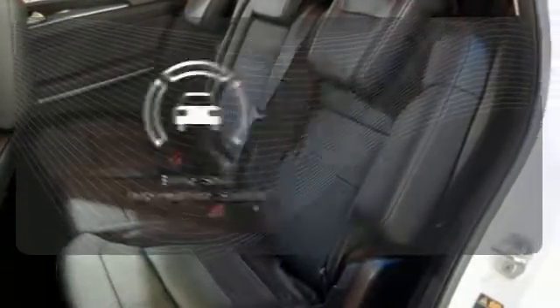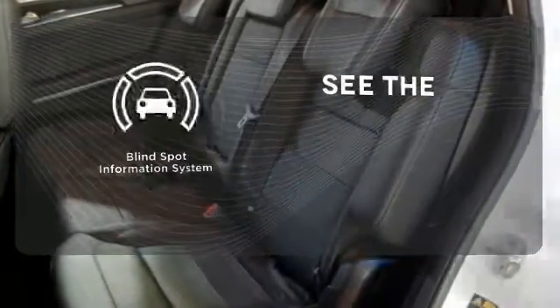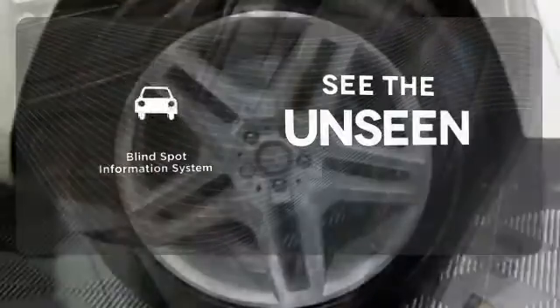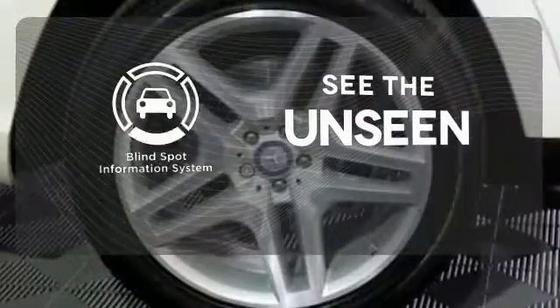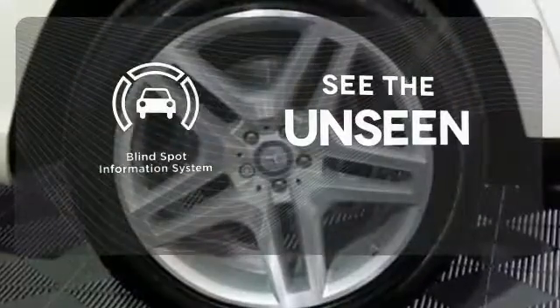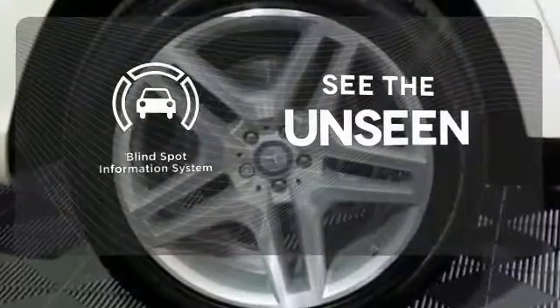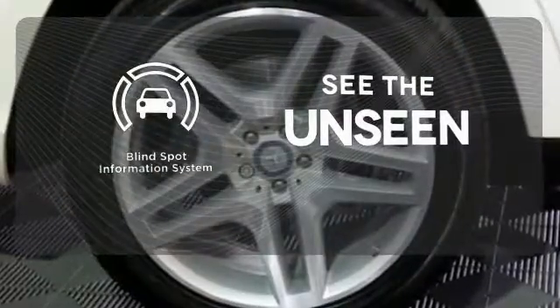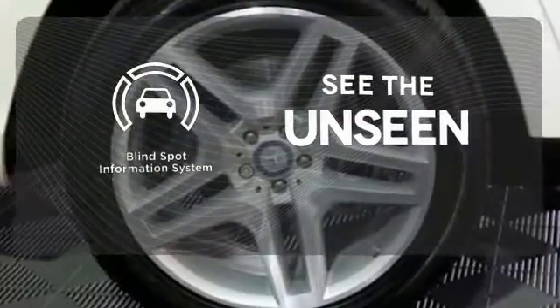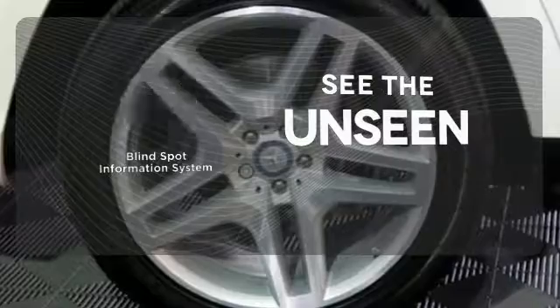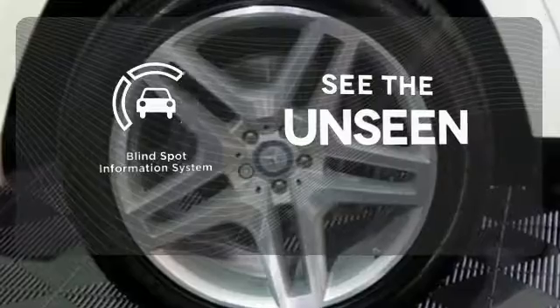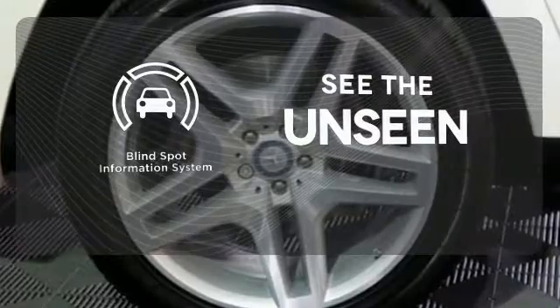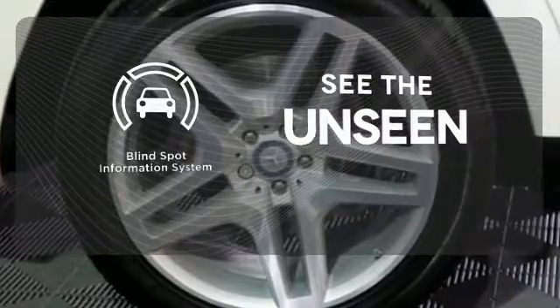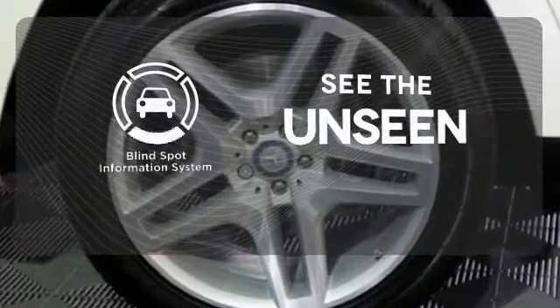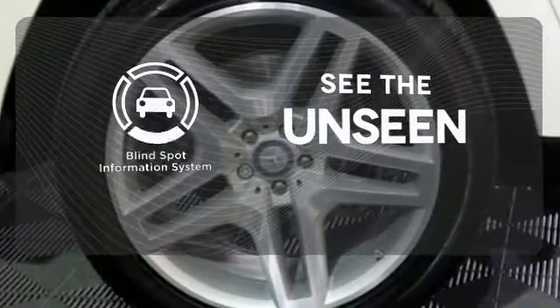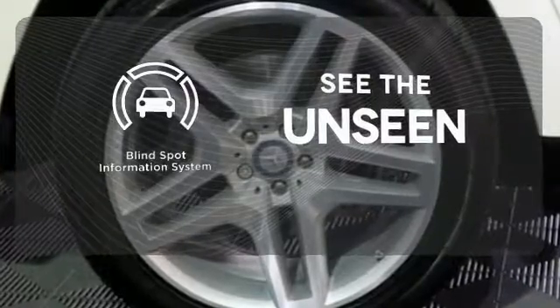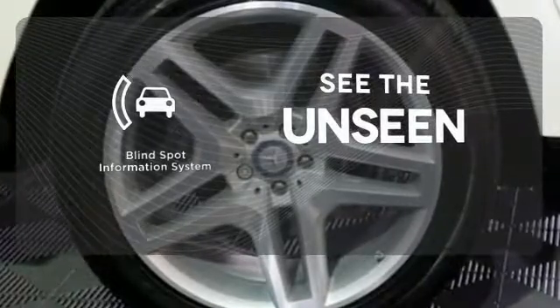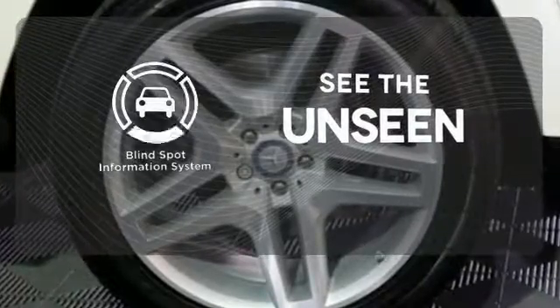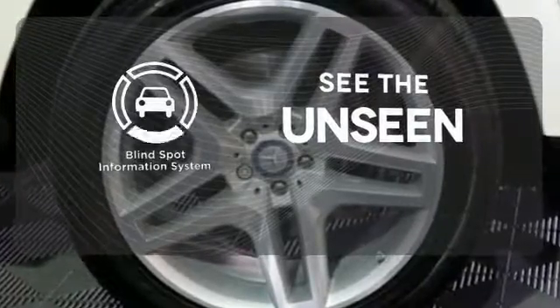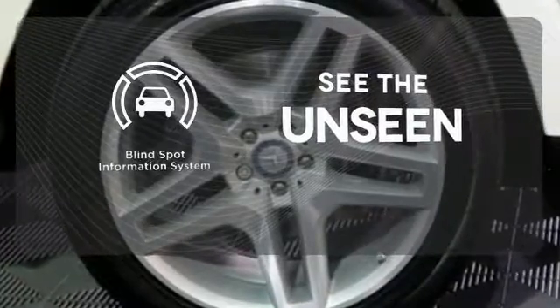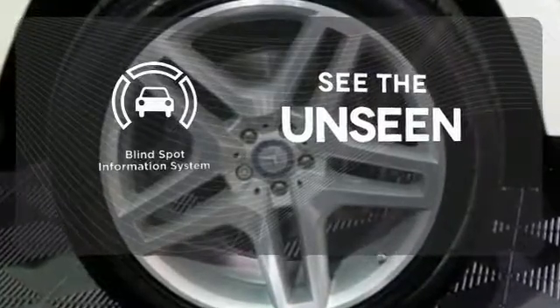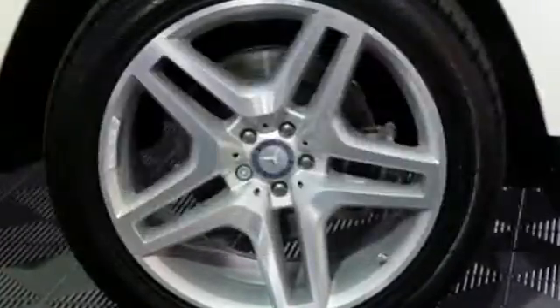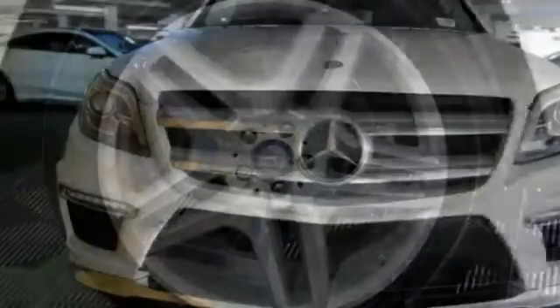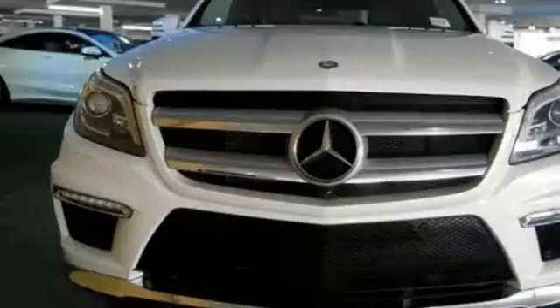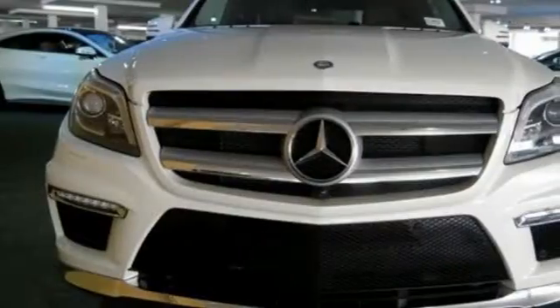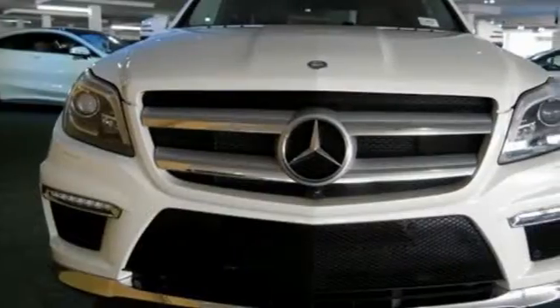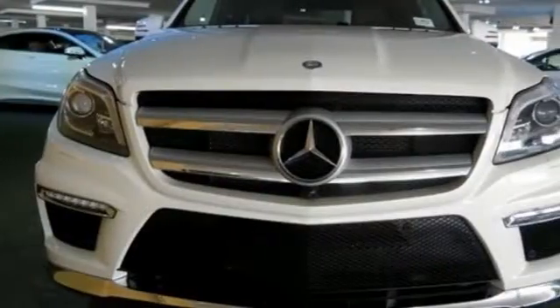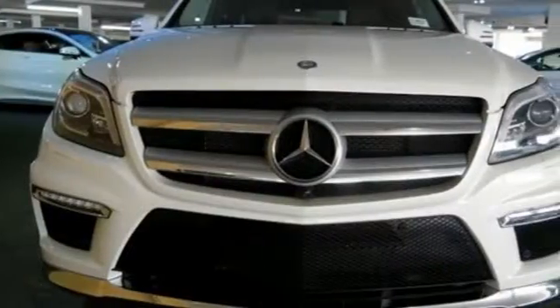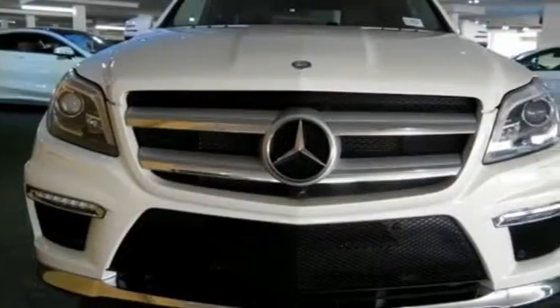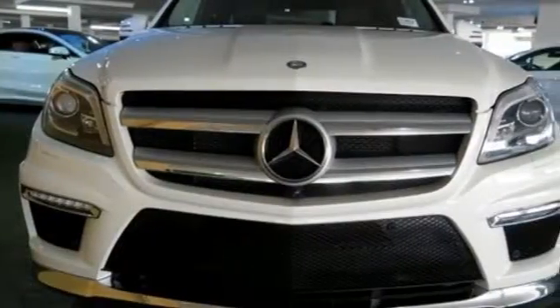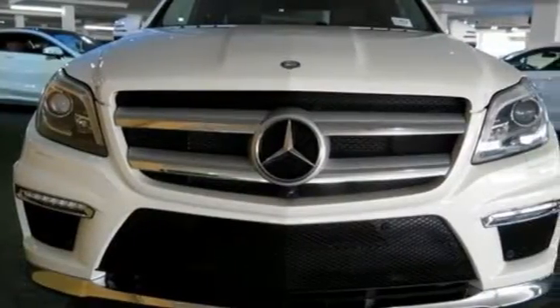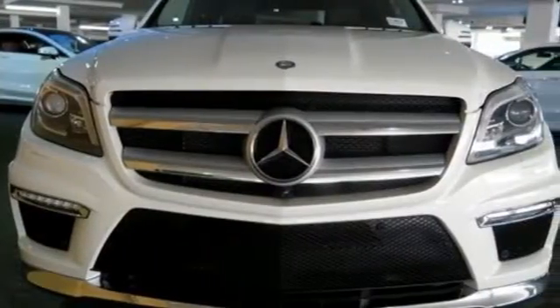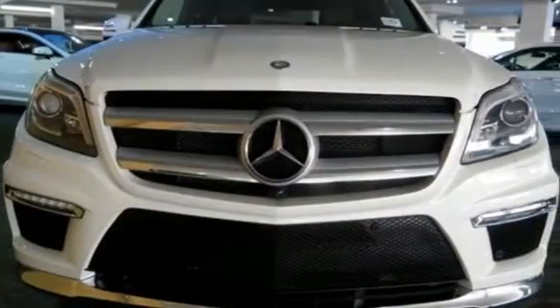Negotiating traffic has never been easier, thanks to the Blind Spot Indicator. Check out this award-winning SUV today.